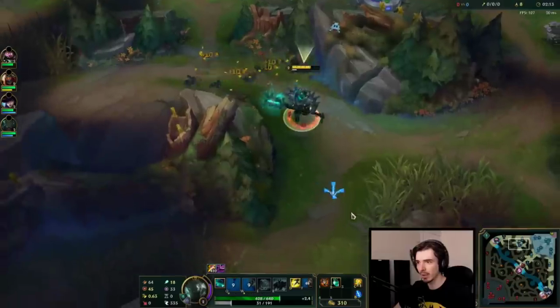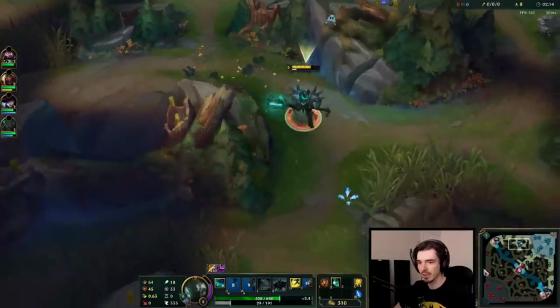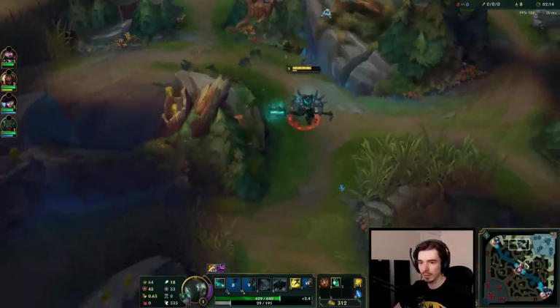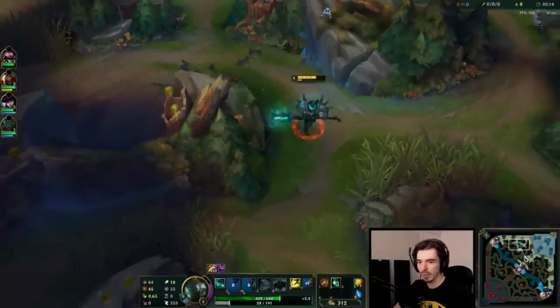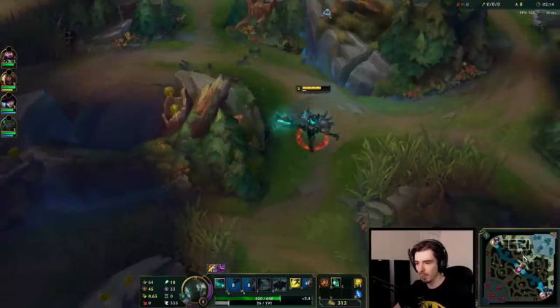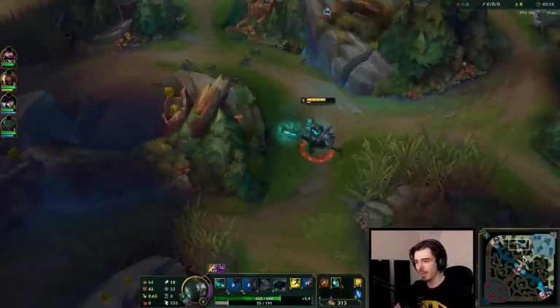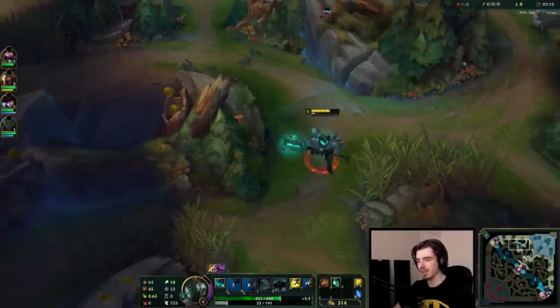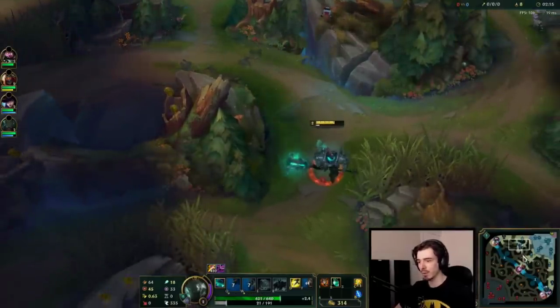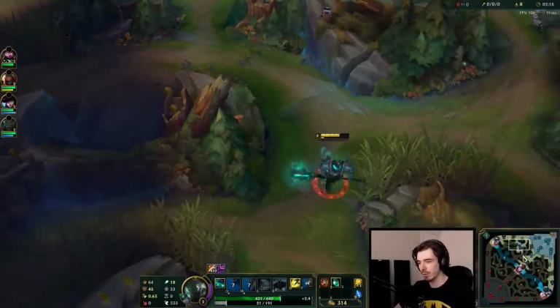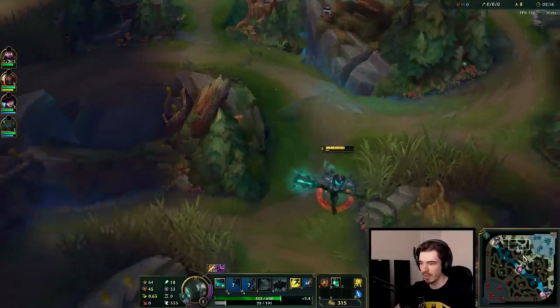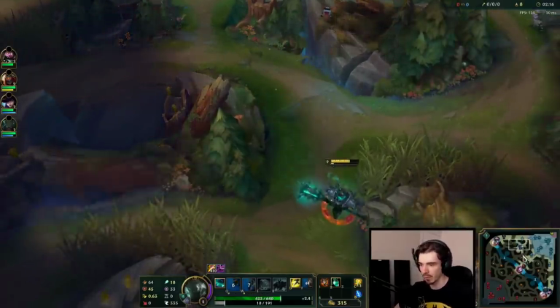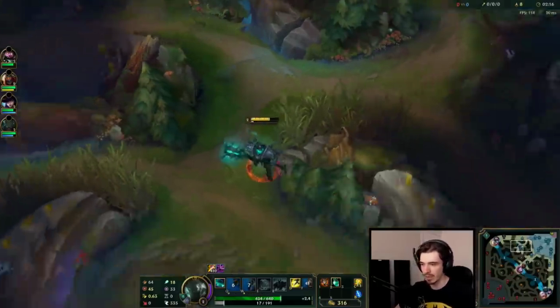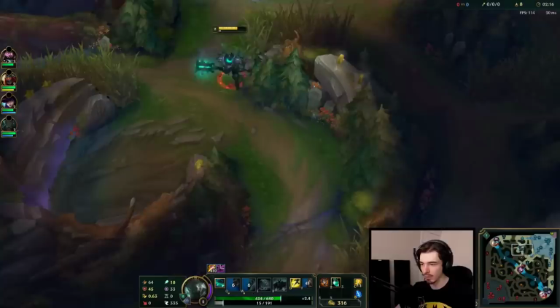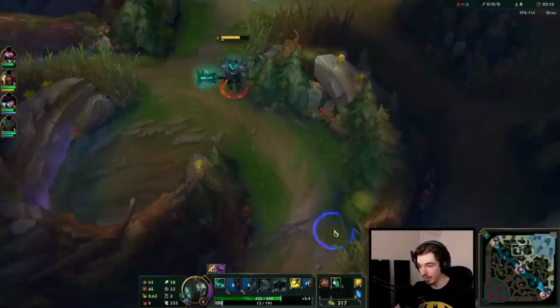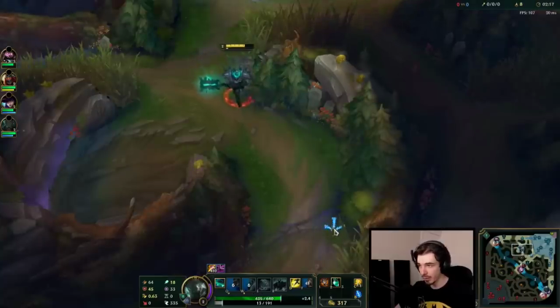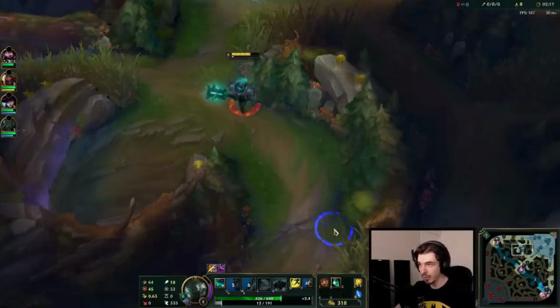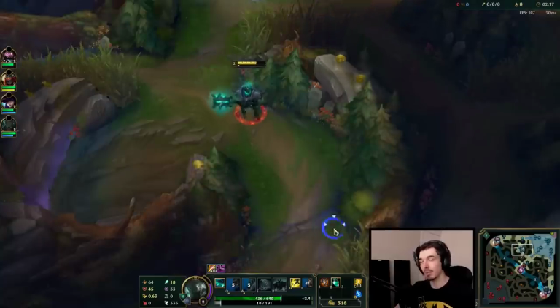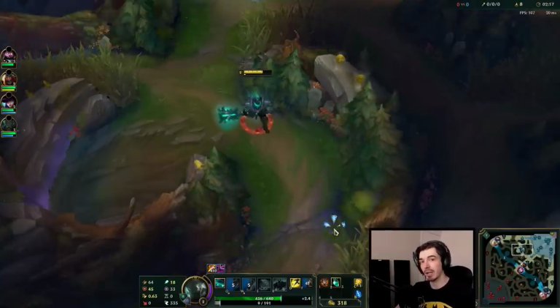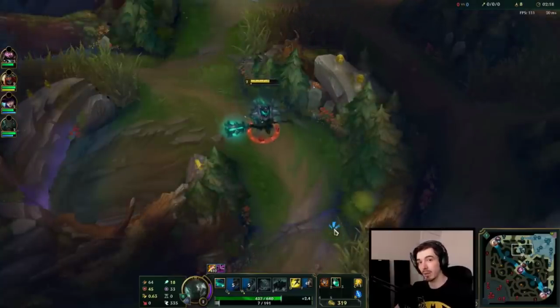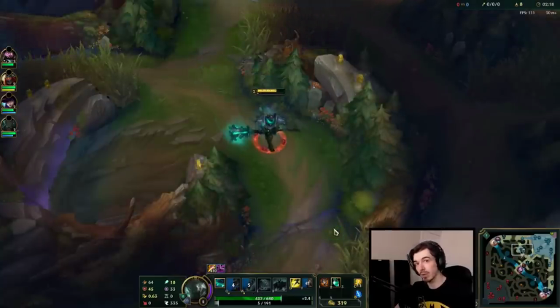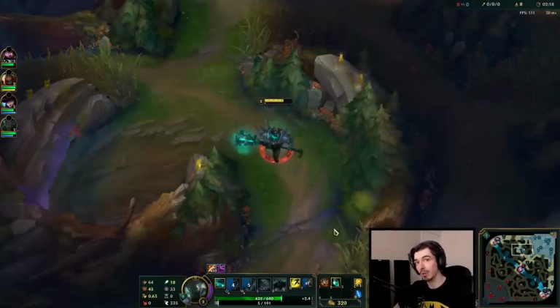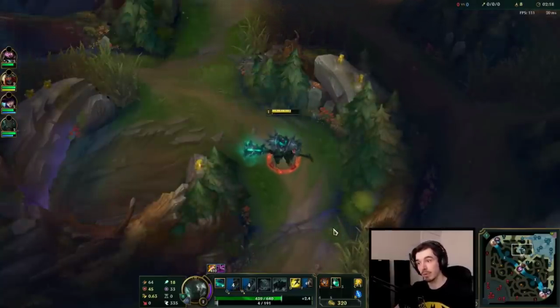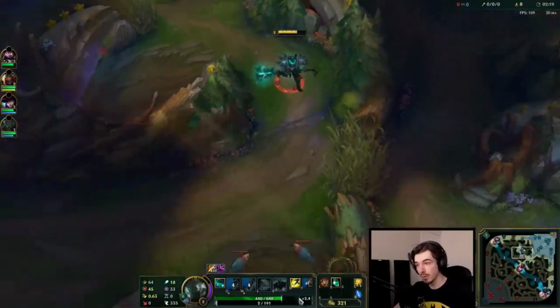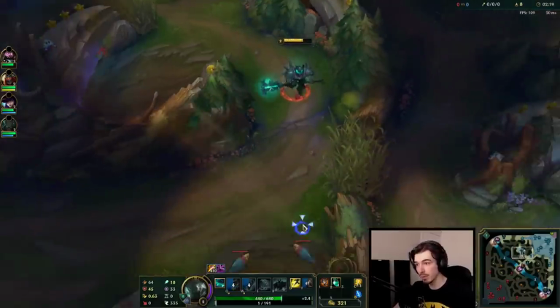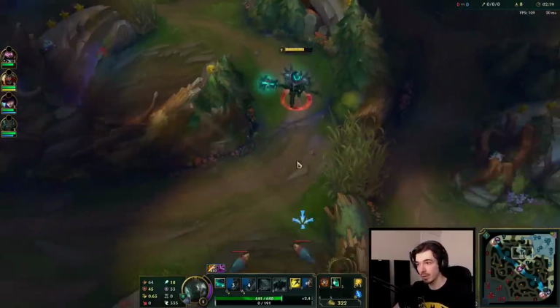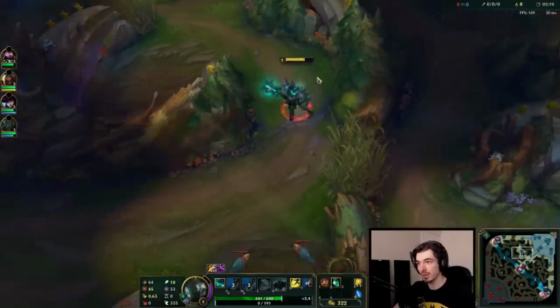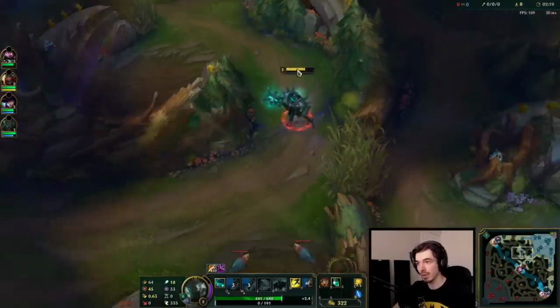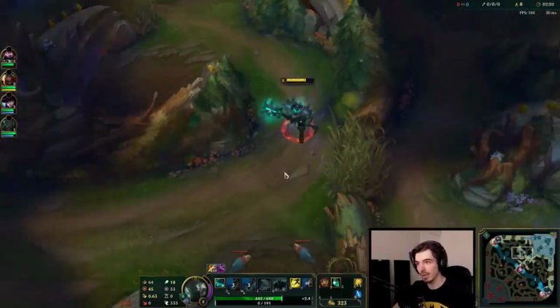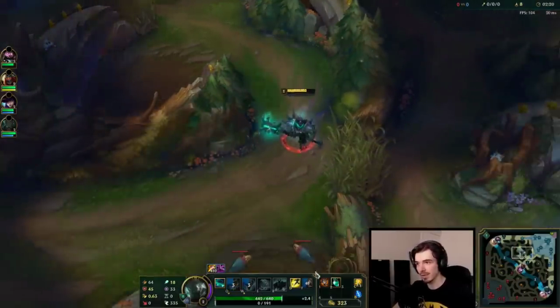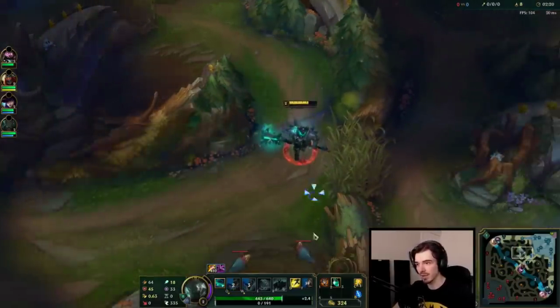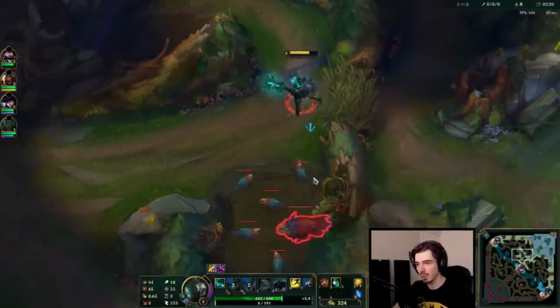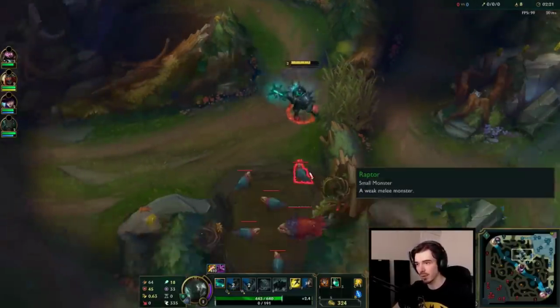For your skill order, you want to be maxing your Q, then your E, then your W — but get the W at level 2 because you want to get the shield going.